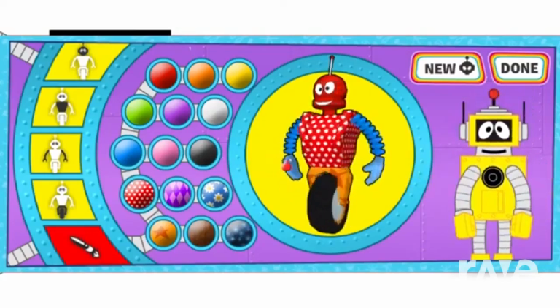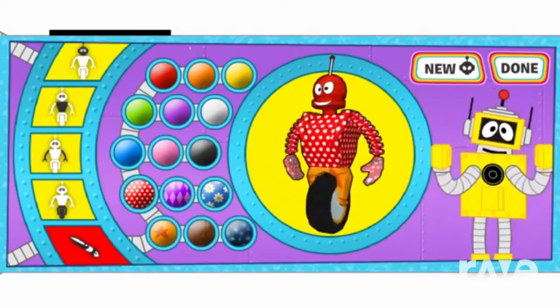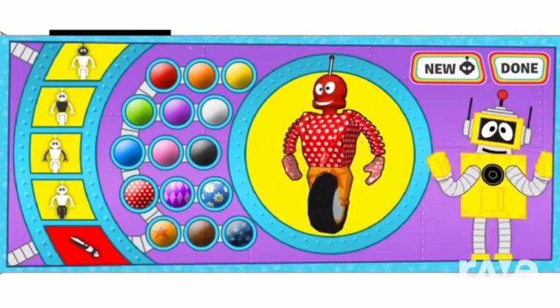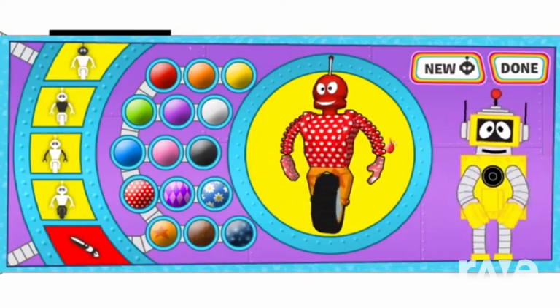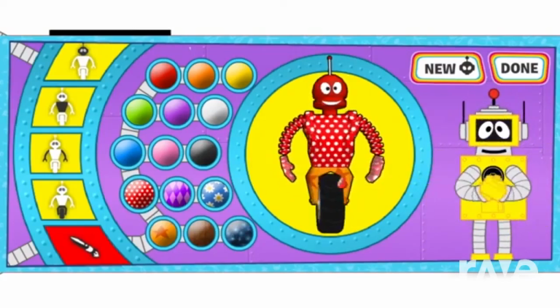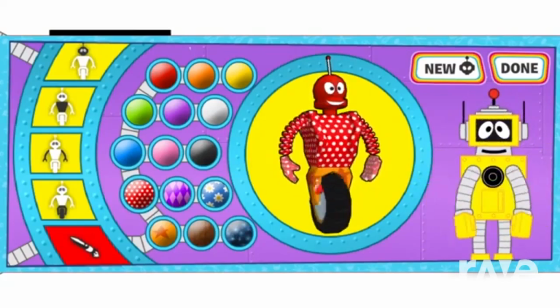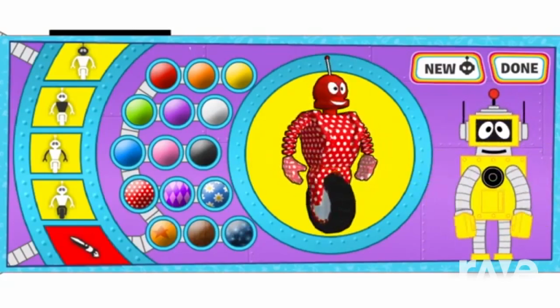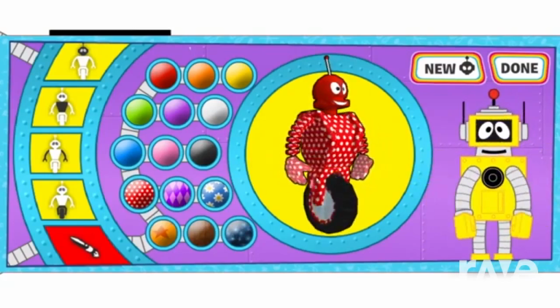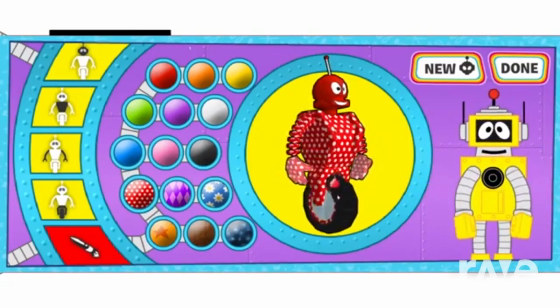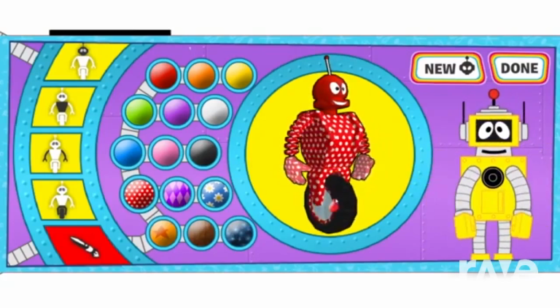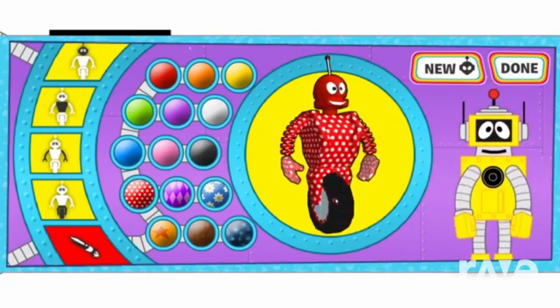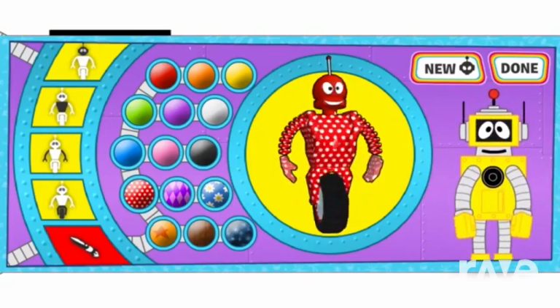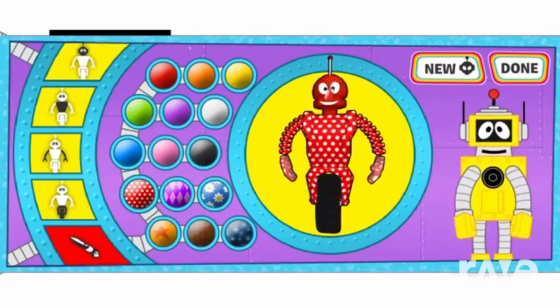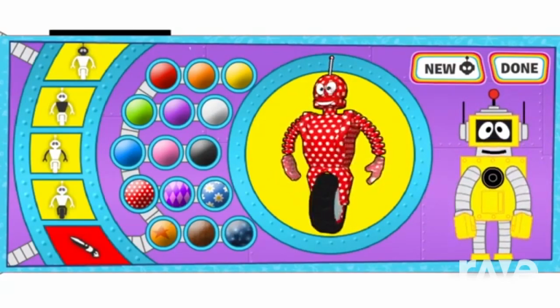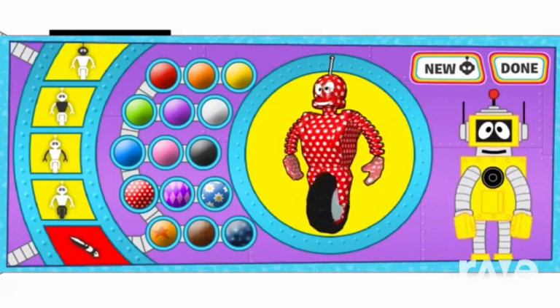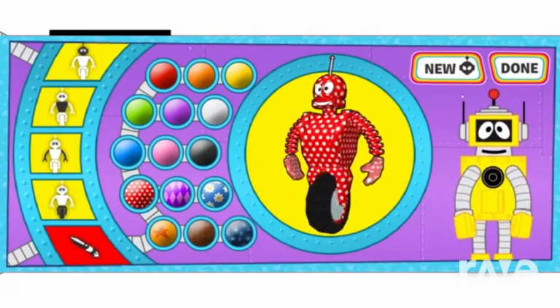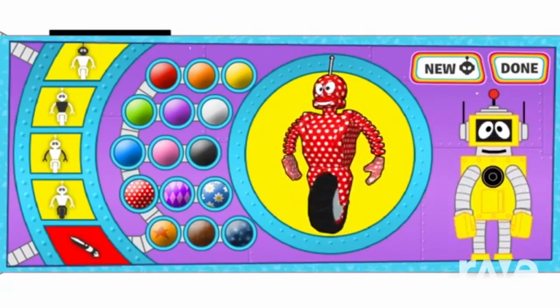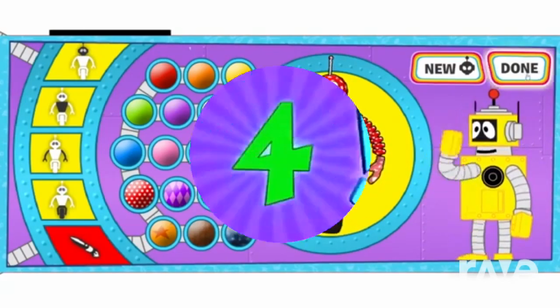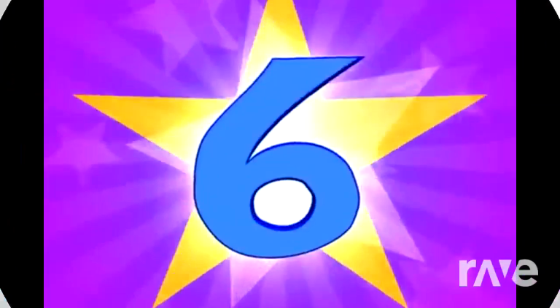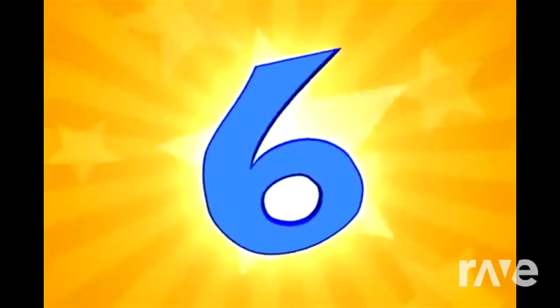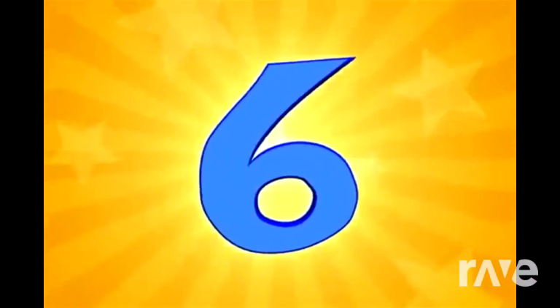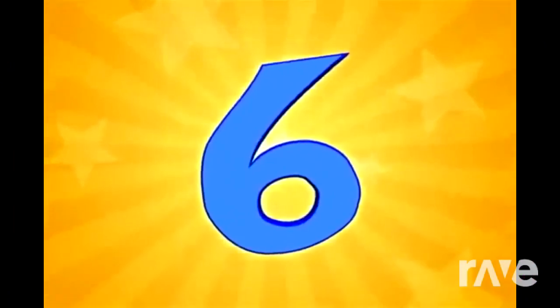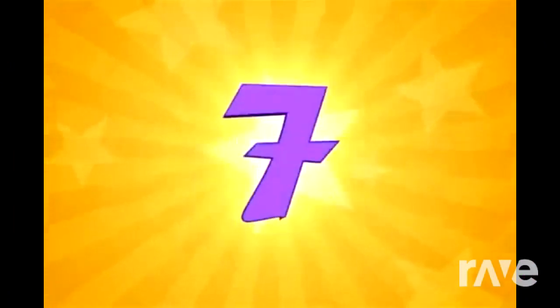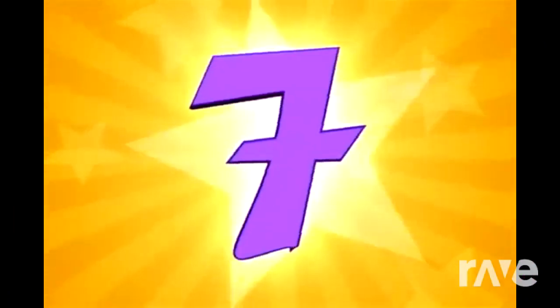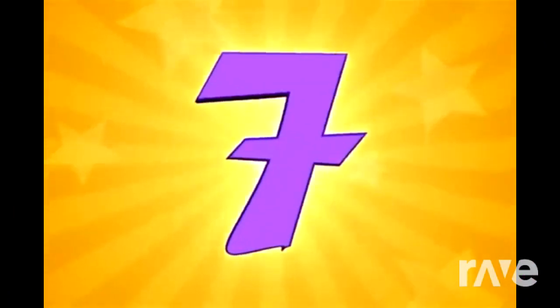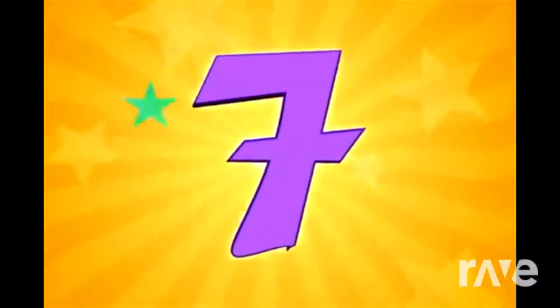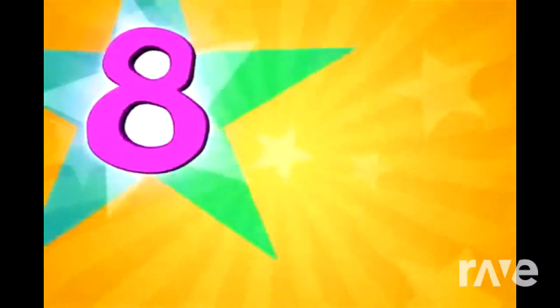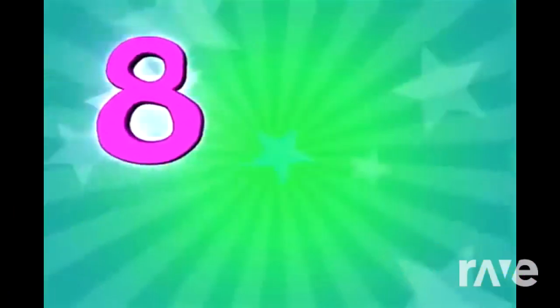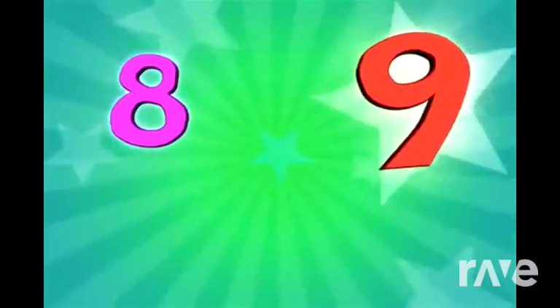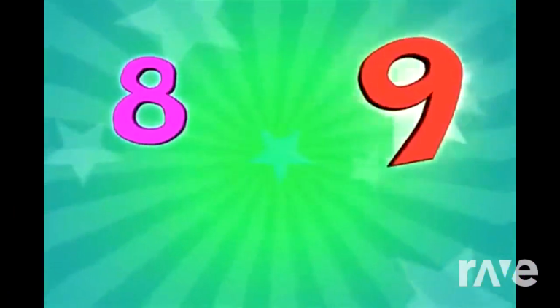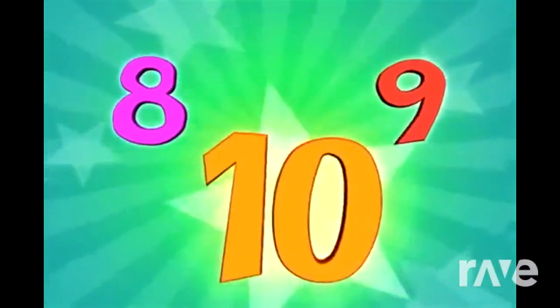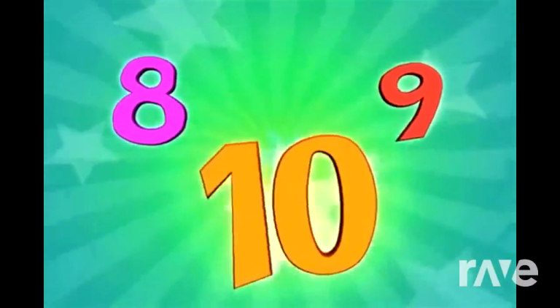What a bad robot! One, two, three, four, five, six, seven, eight, nine, ten.